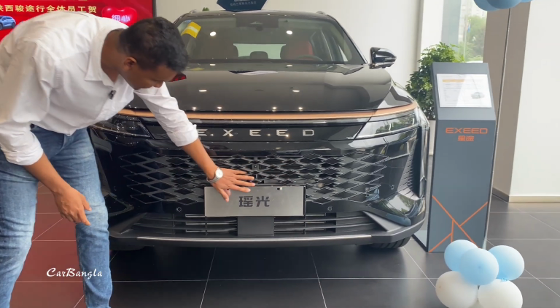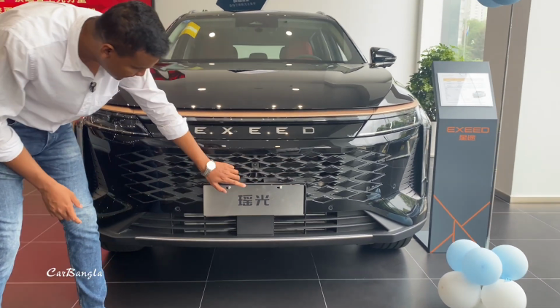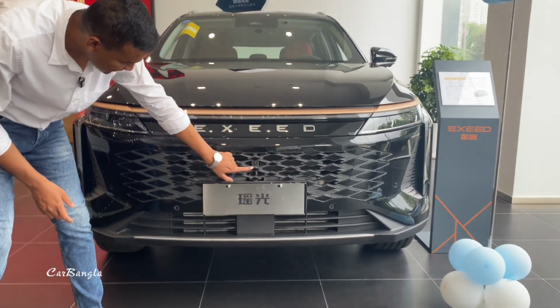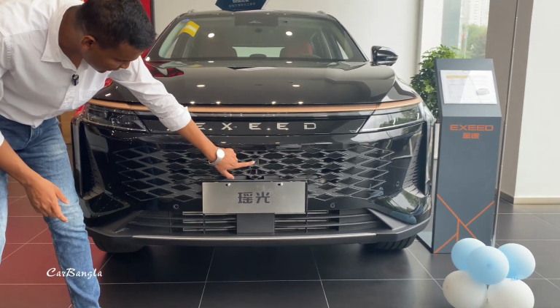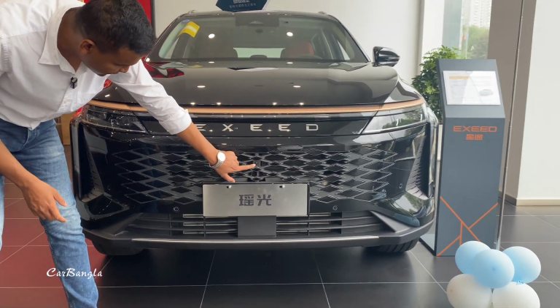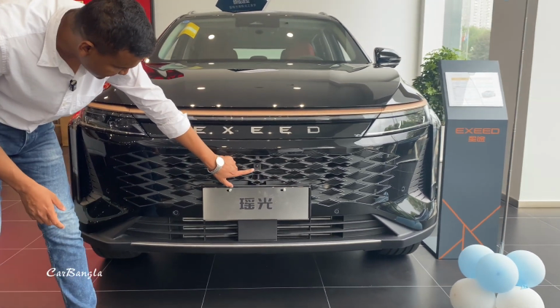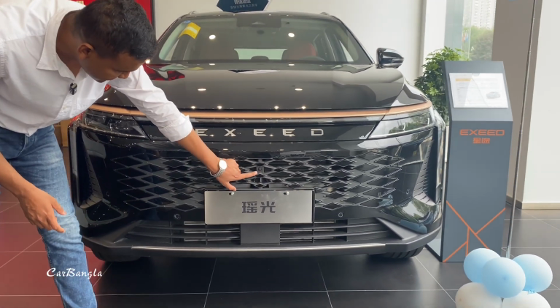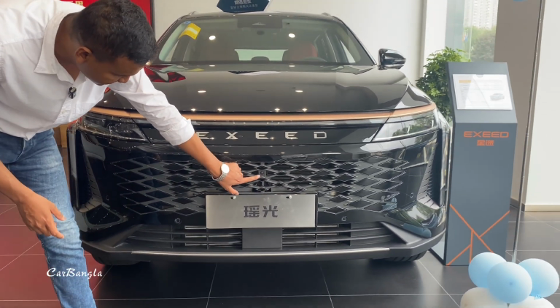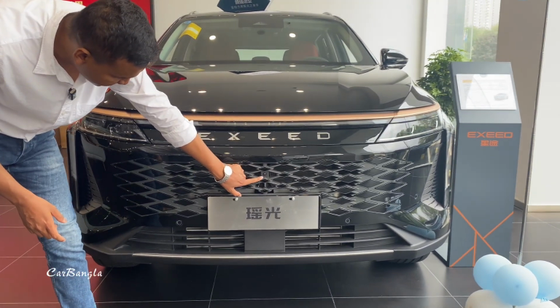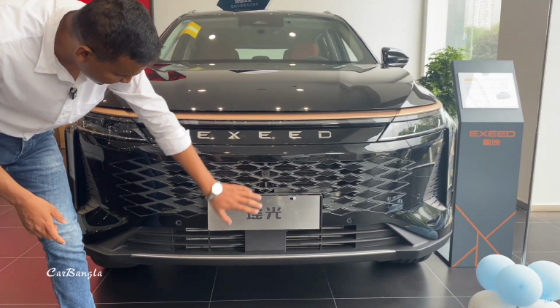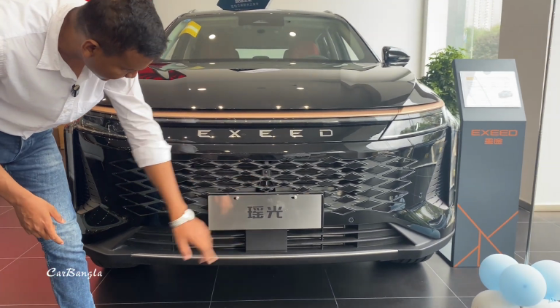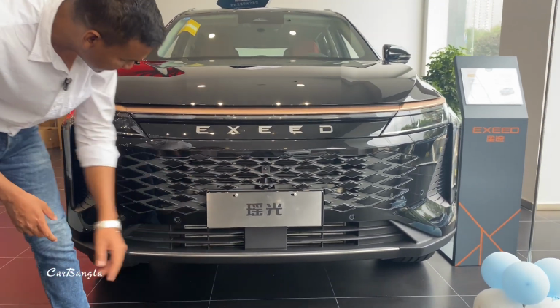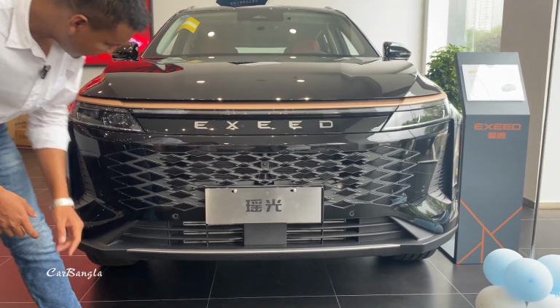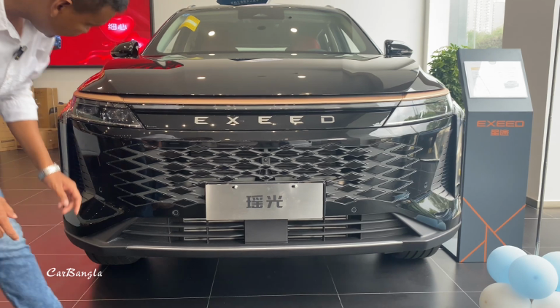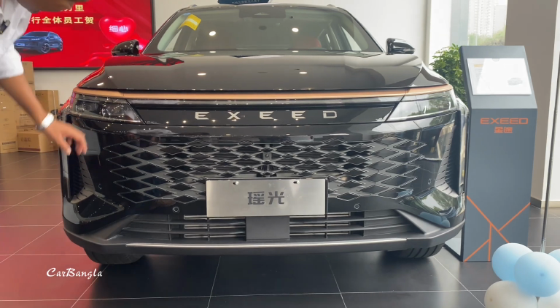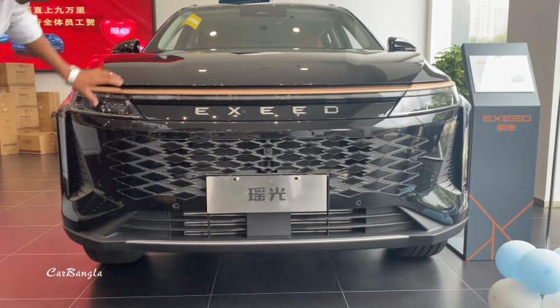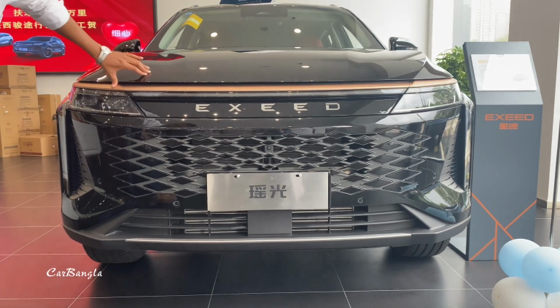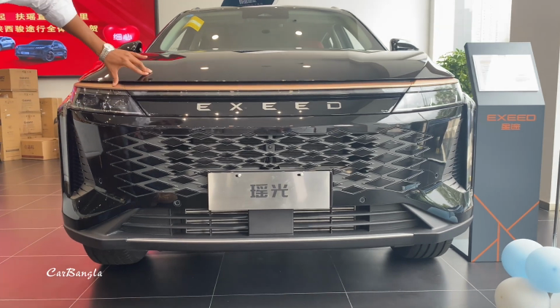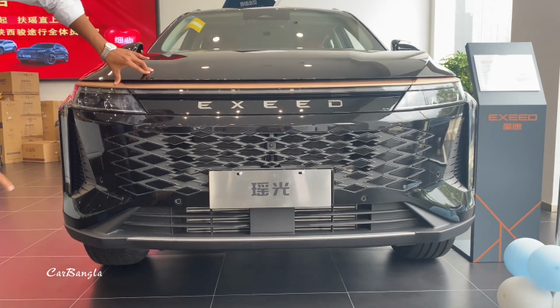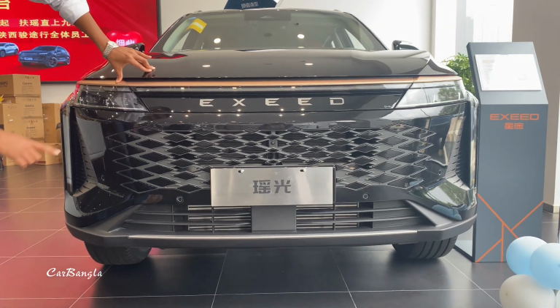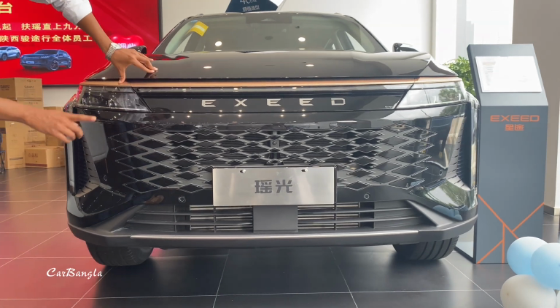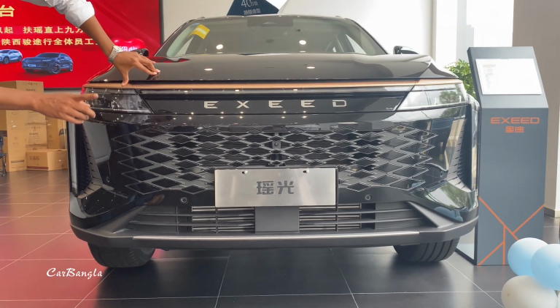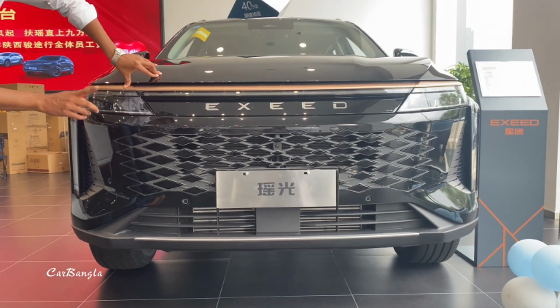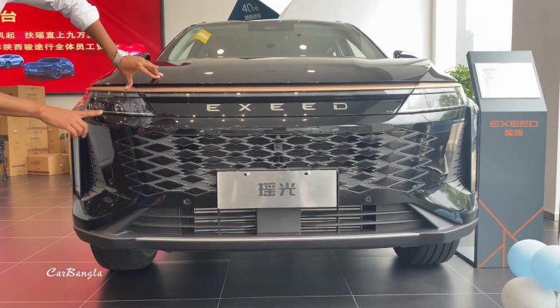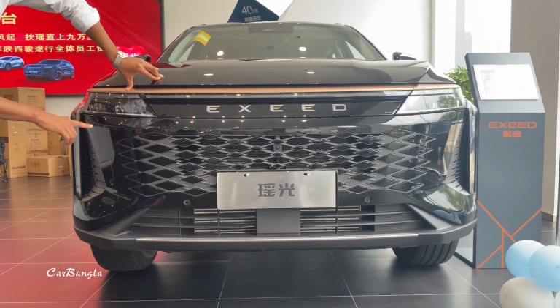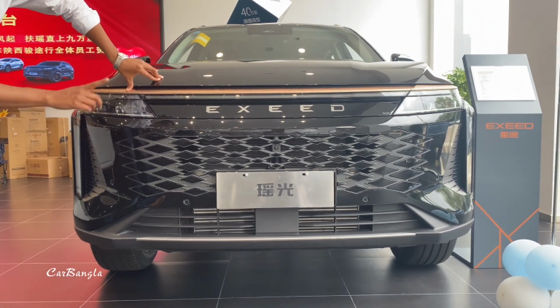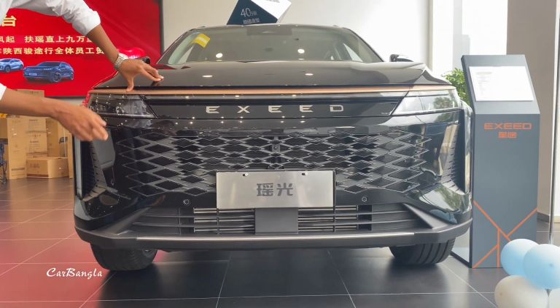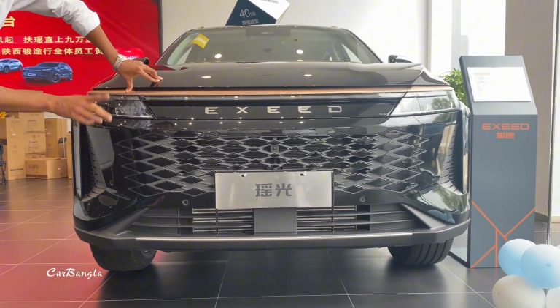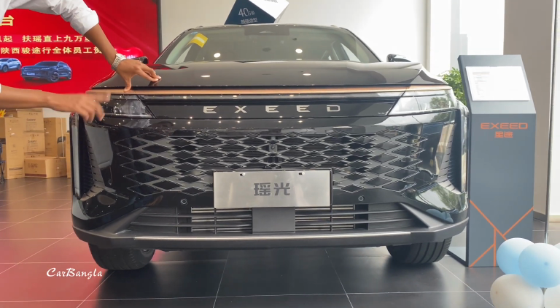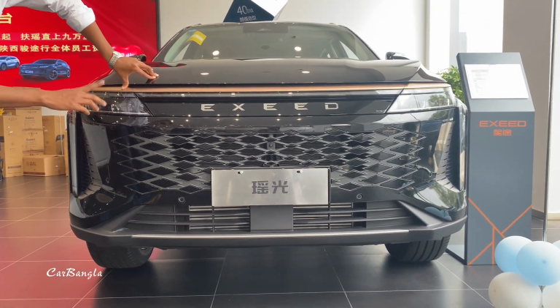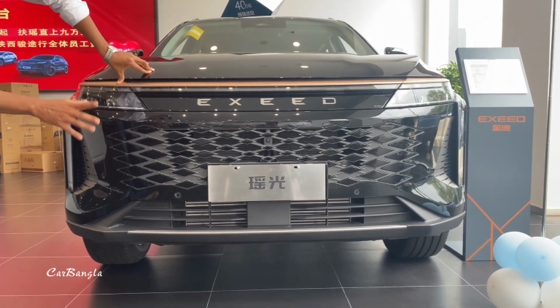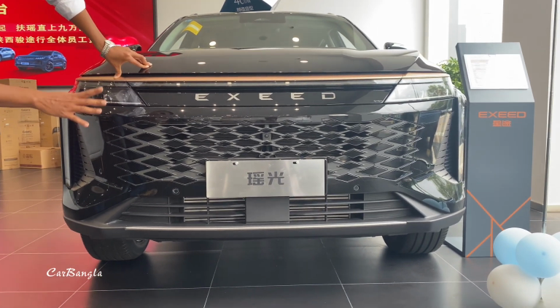This car has a 360-degree camera. It features LED daytime running lights, fog lights, high beam, and low beam, among other lighting features.